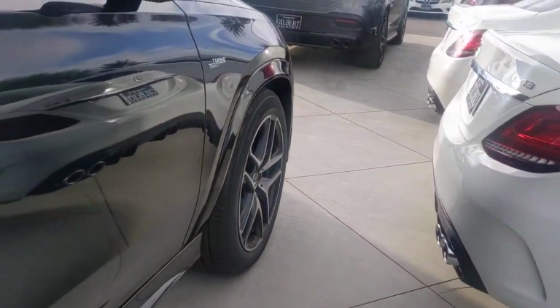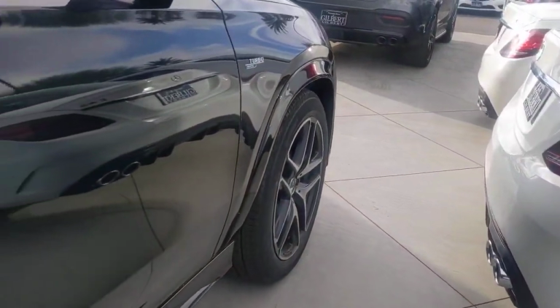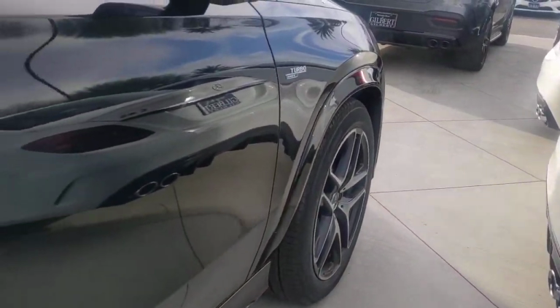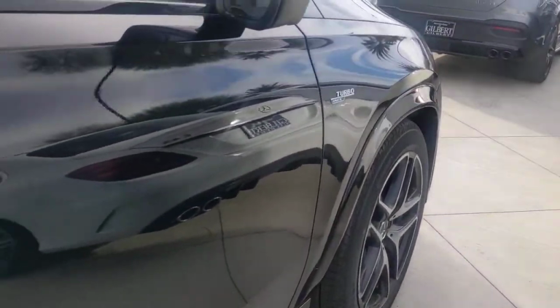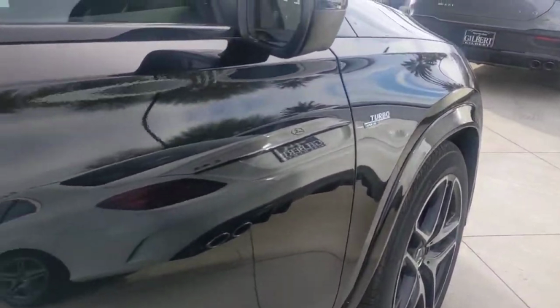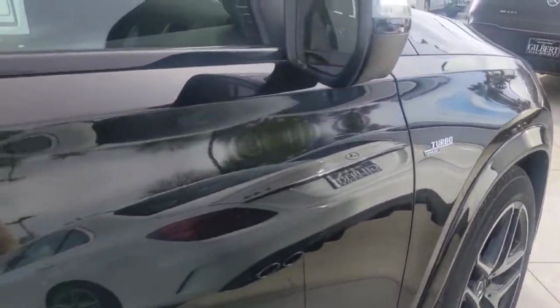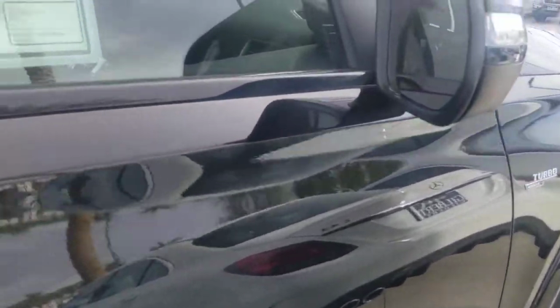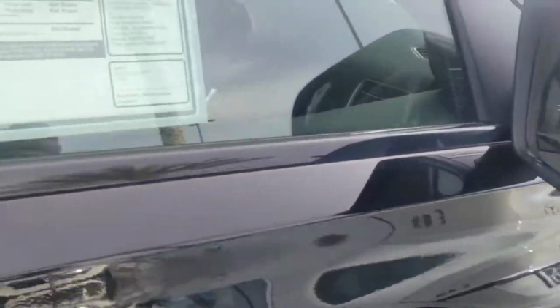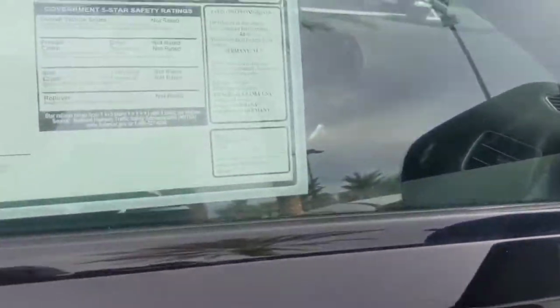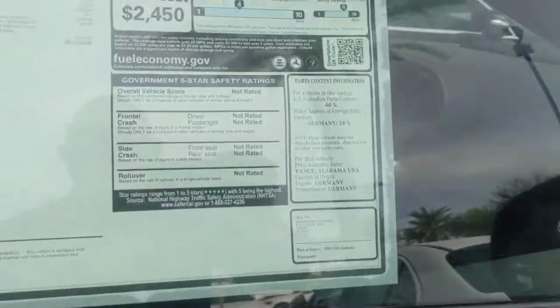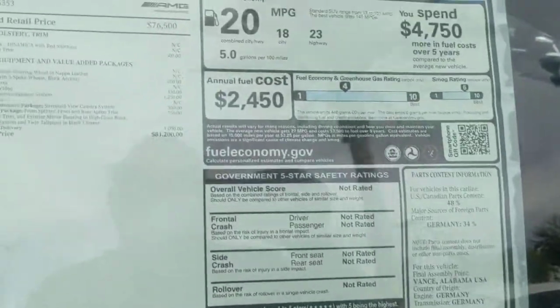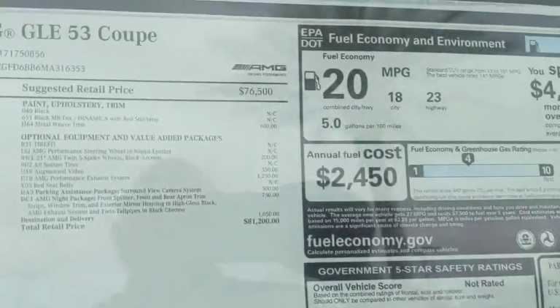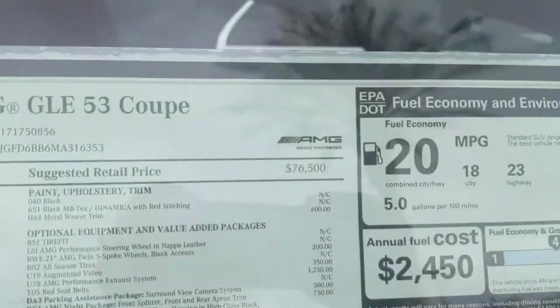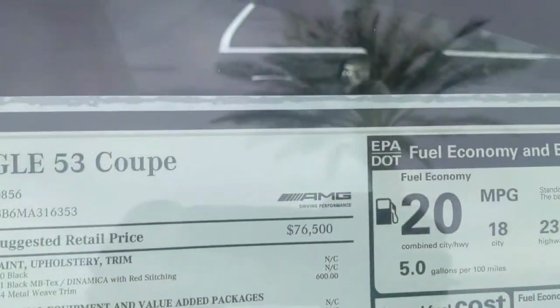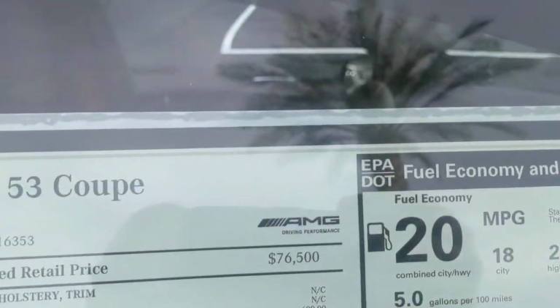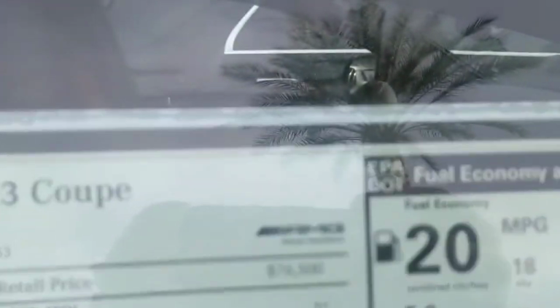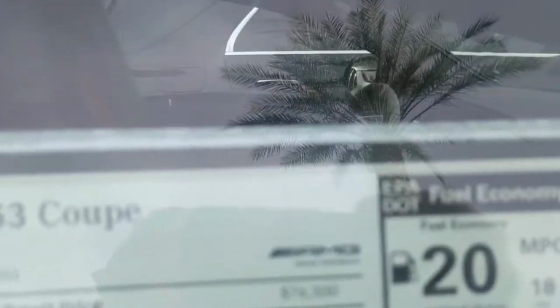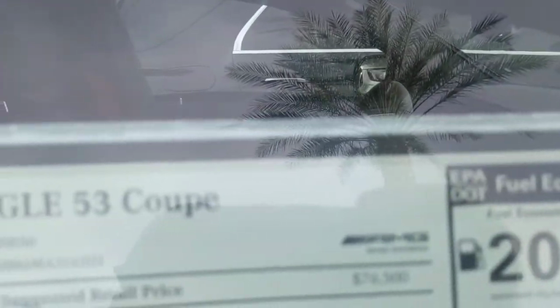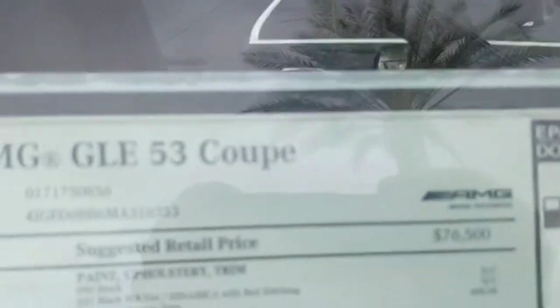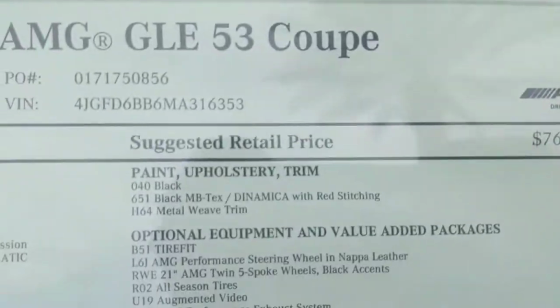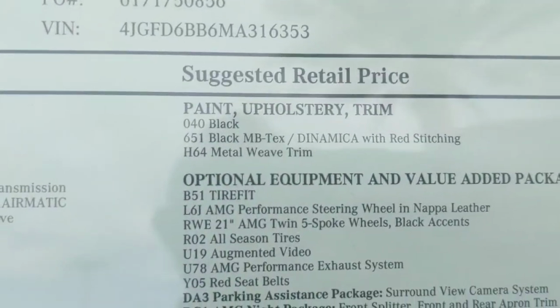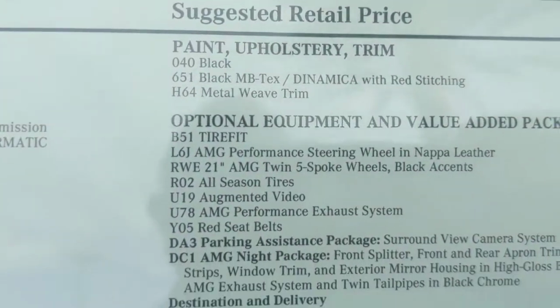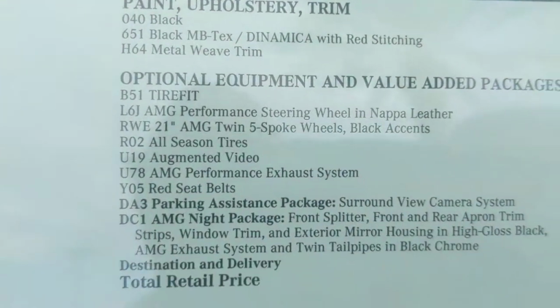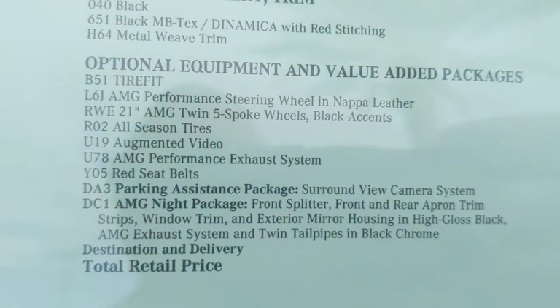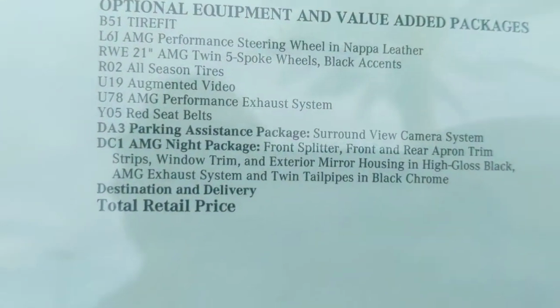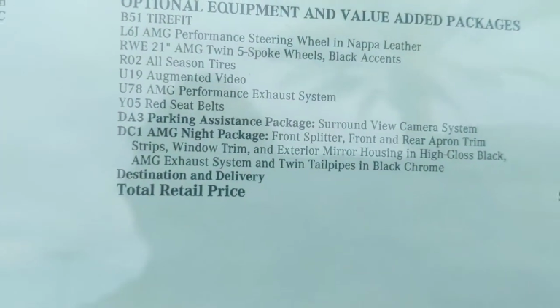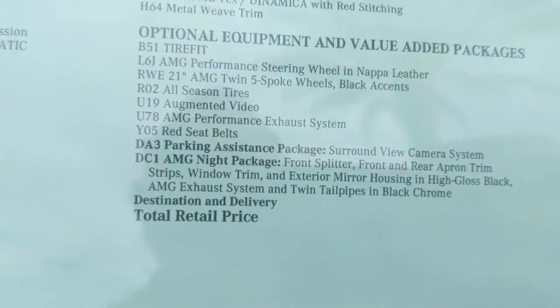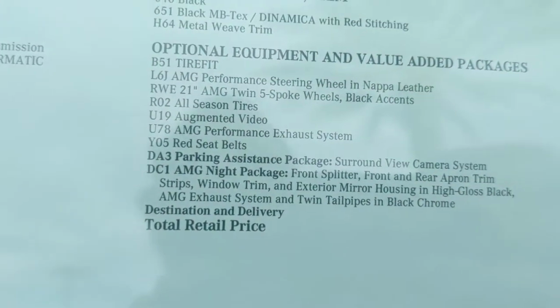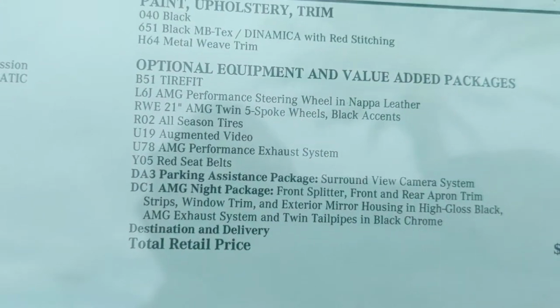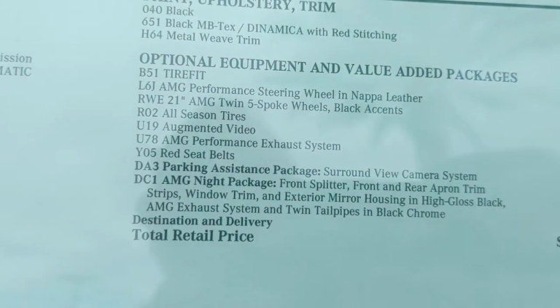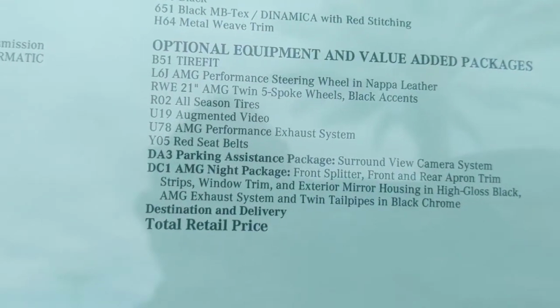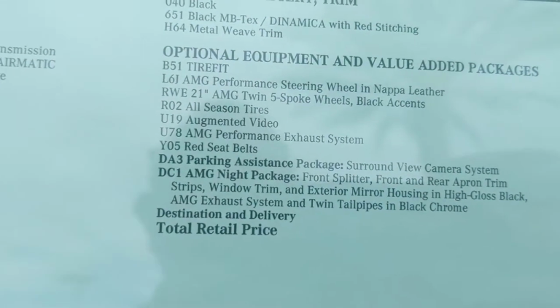Large panoramic moonroof up on top. The interior is just gorgeous — I love the red accents. You can reach me anytime on my cell phone. This is Jamie, Mercedes-Benz Gilbert. You can see the window sticker right here.